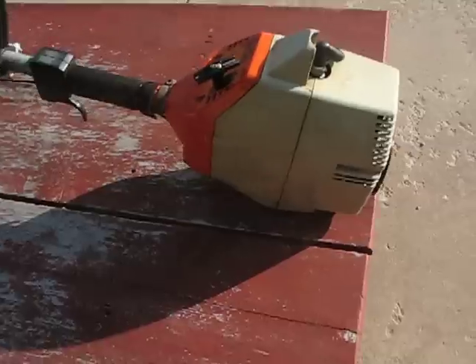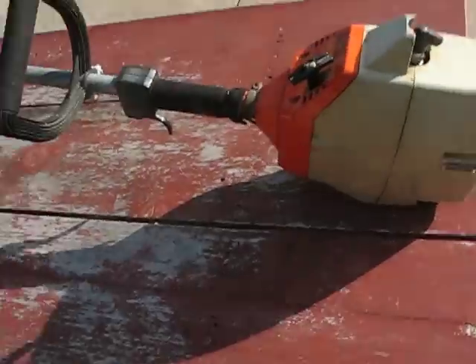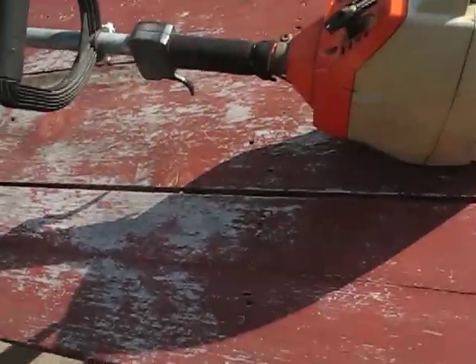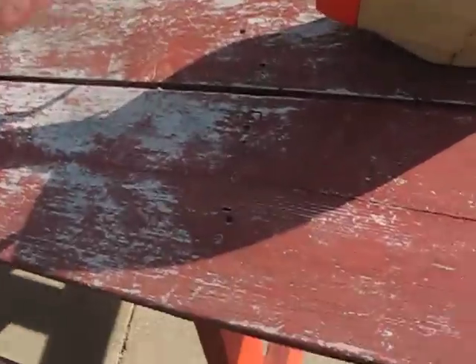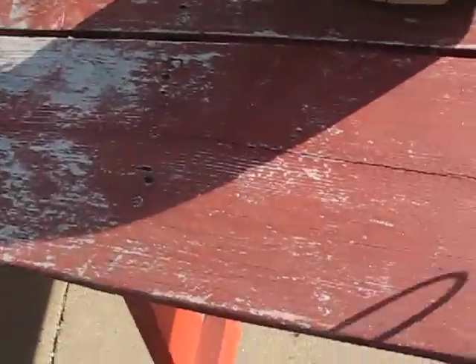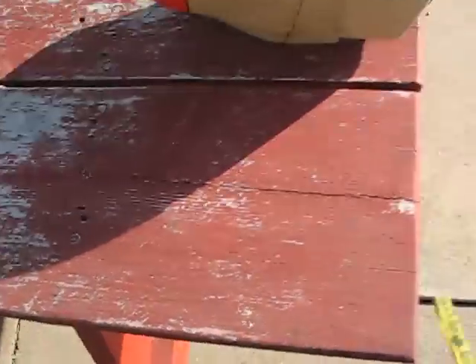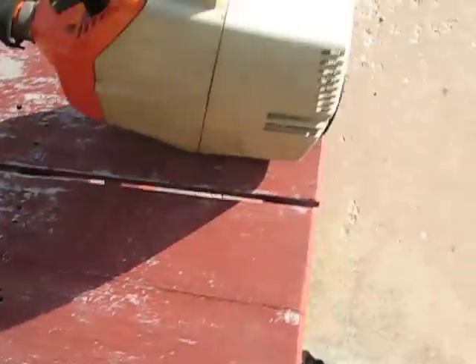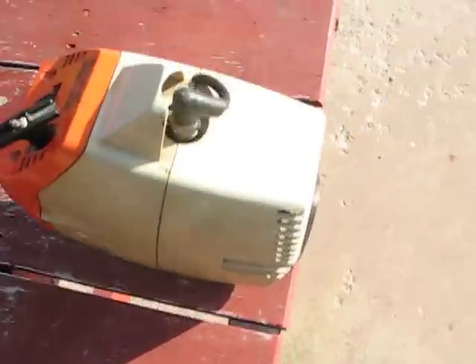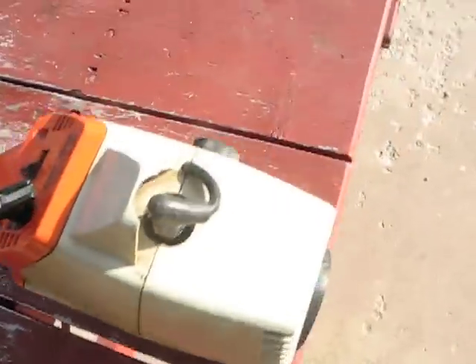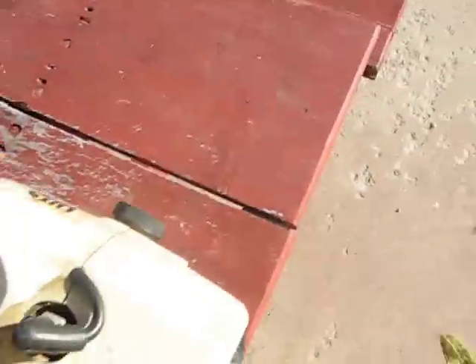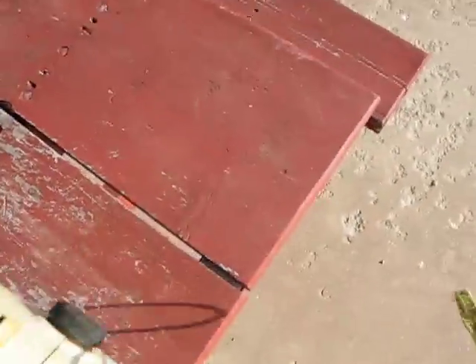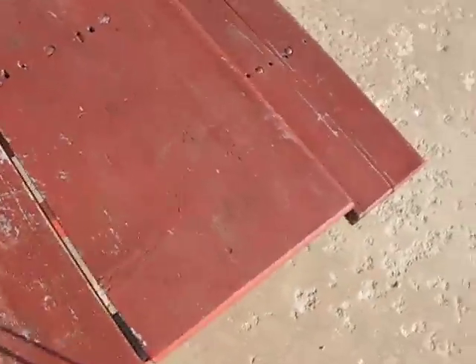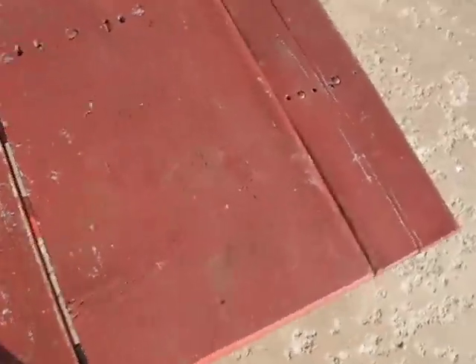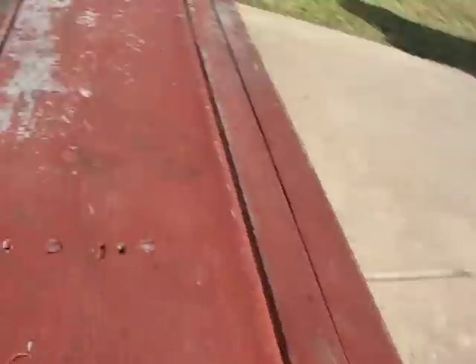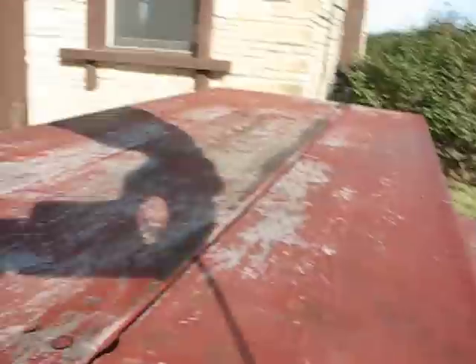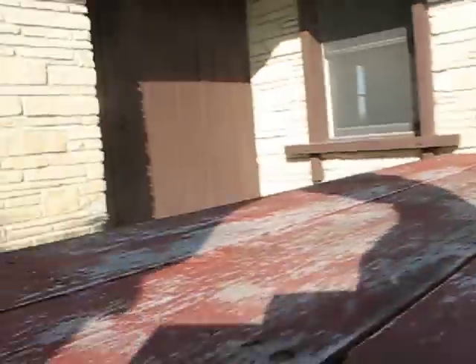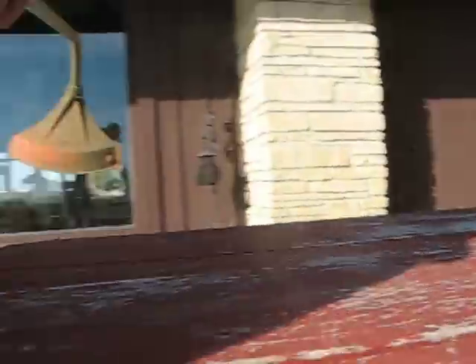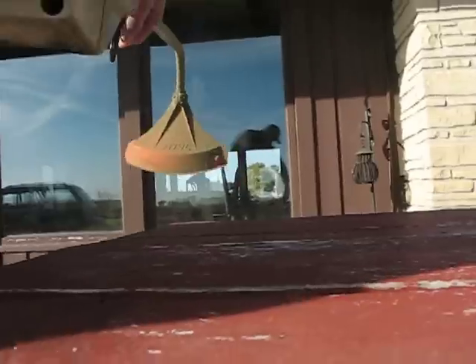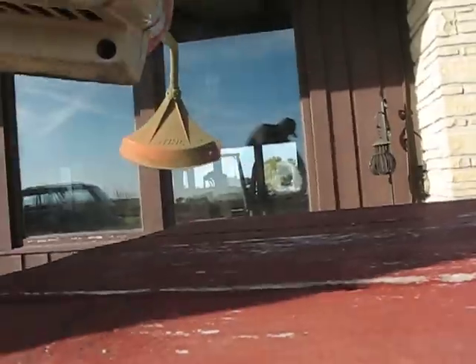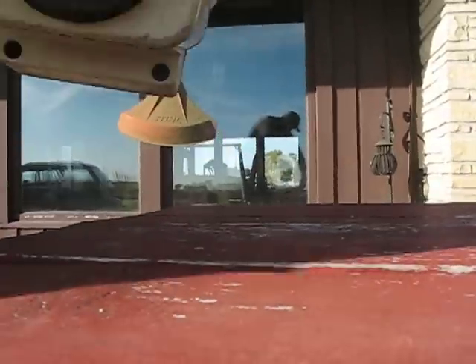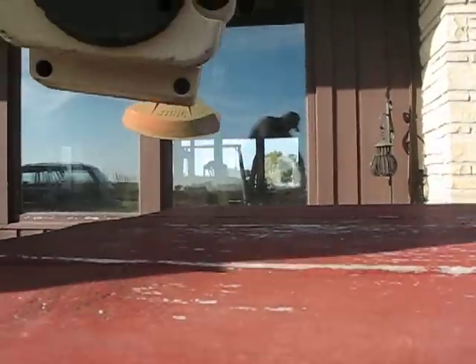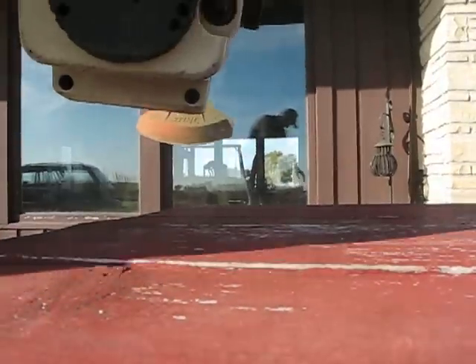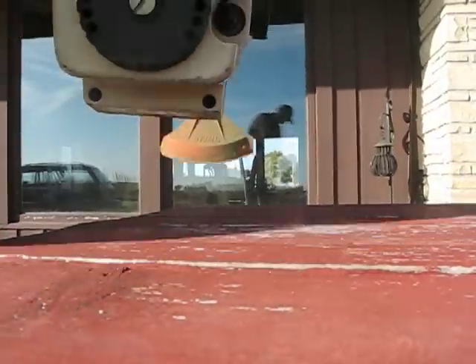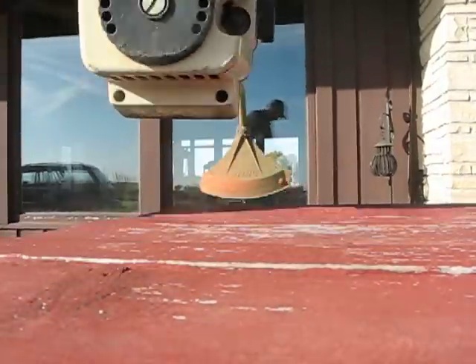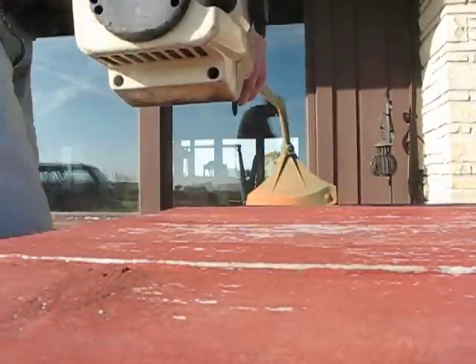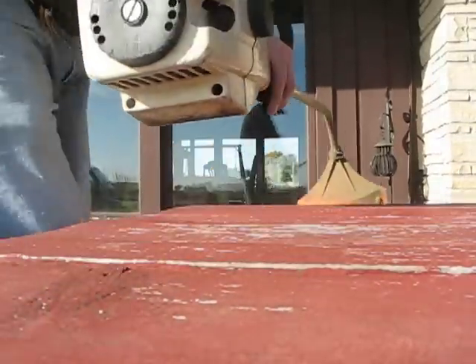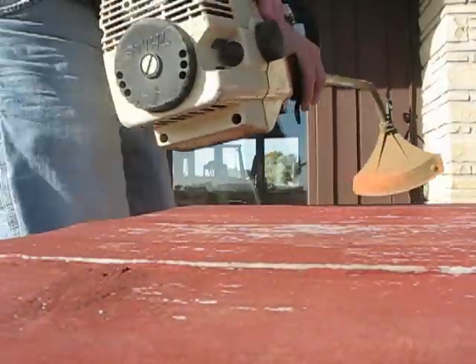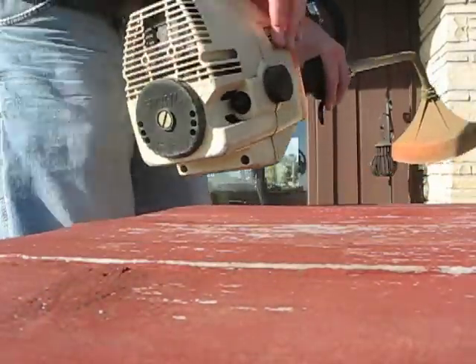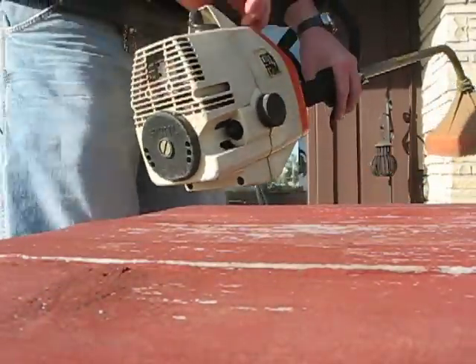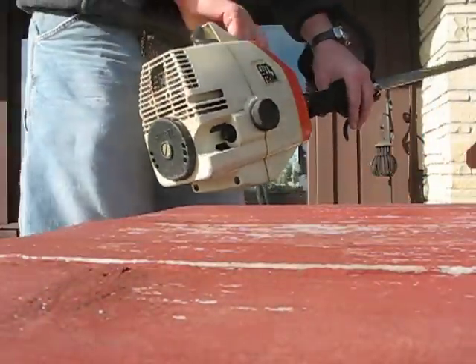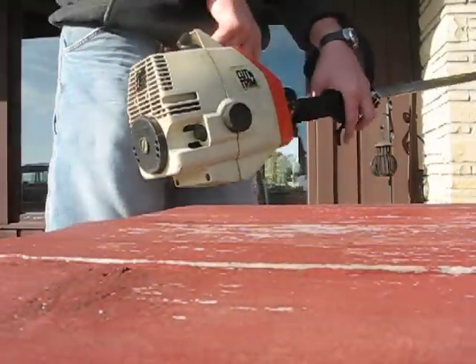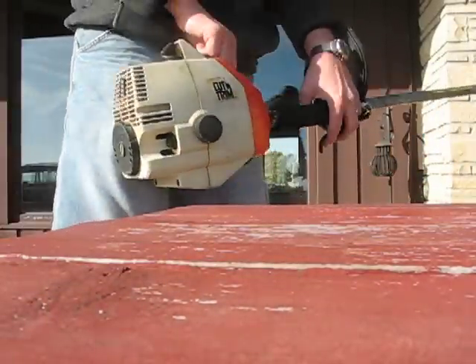Now, let's go ahead and start this thing. It's a great old trimmer. I just love this thing still.